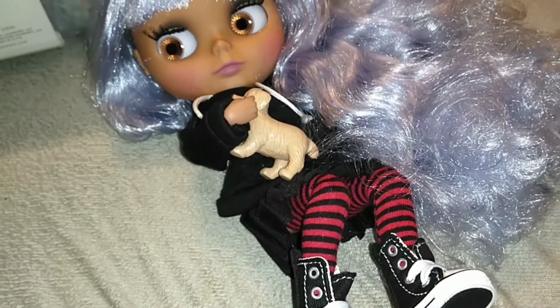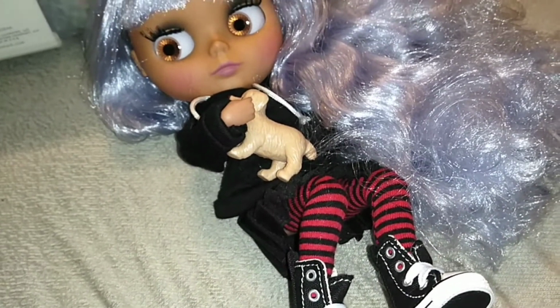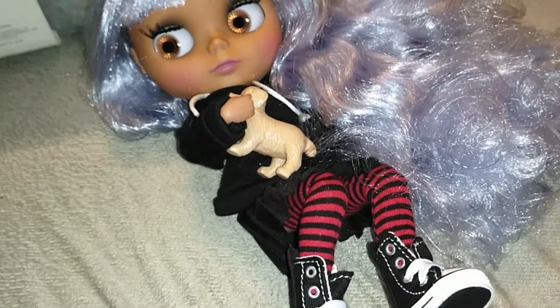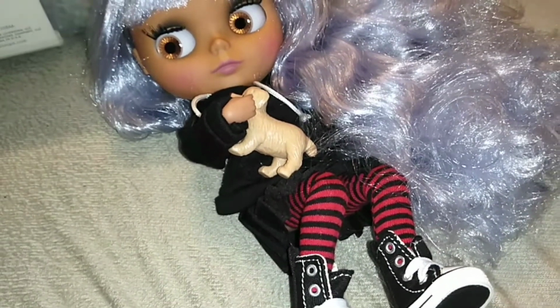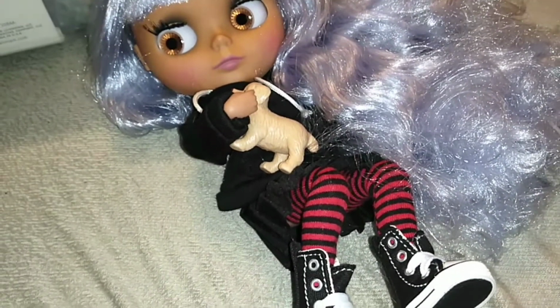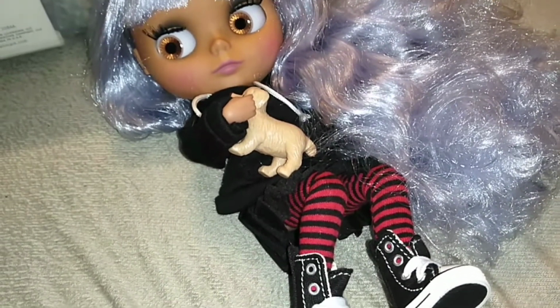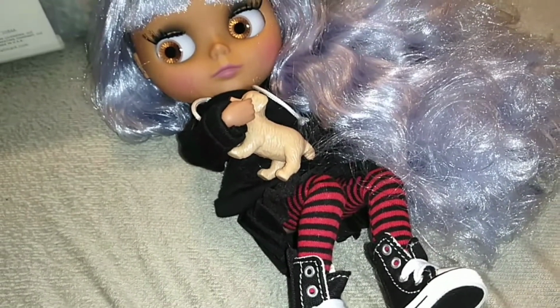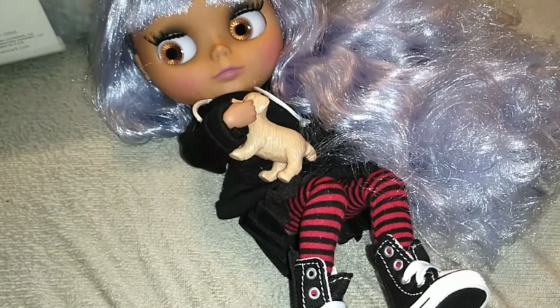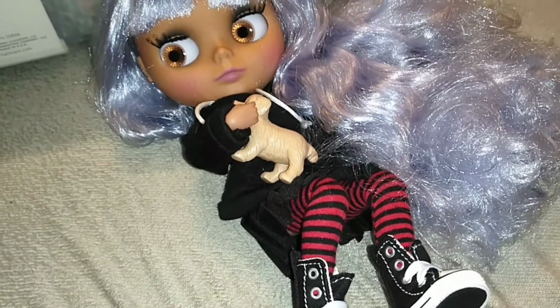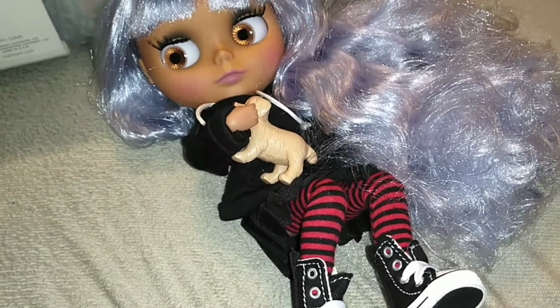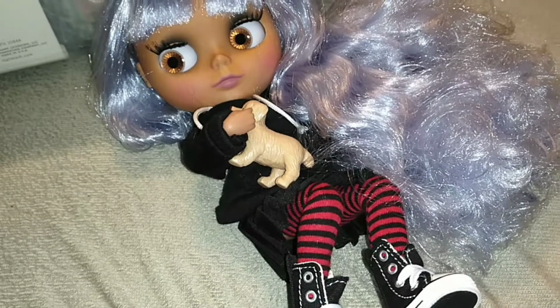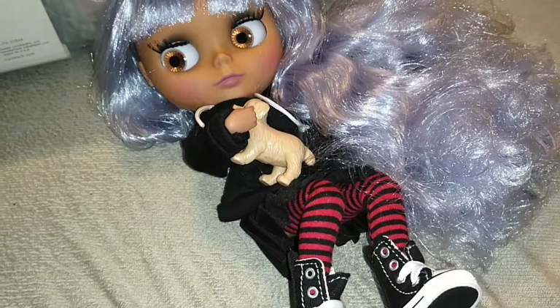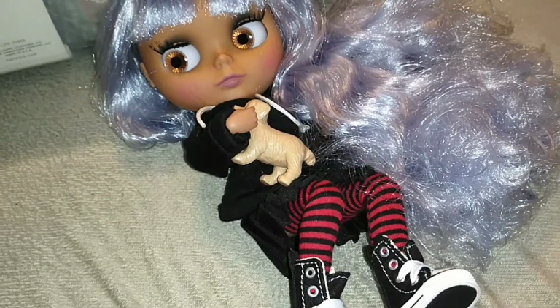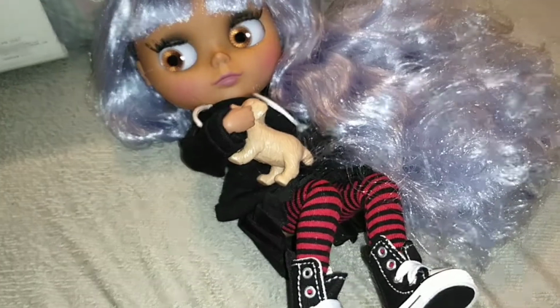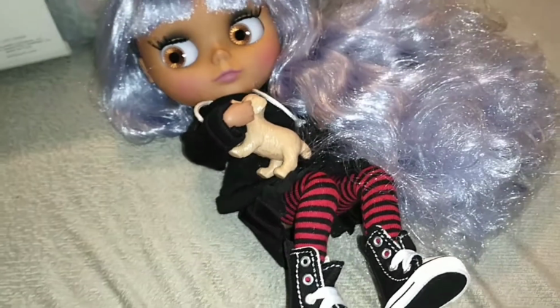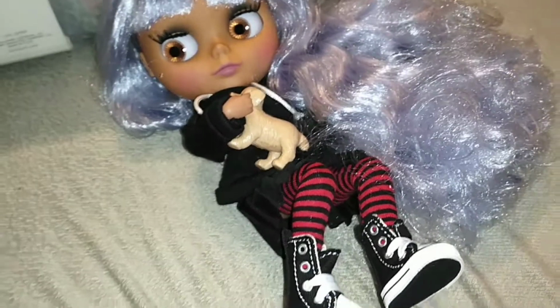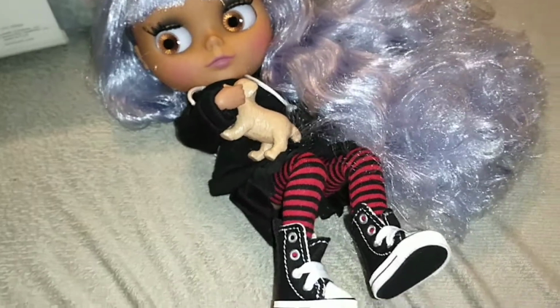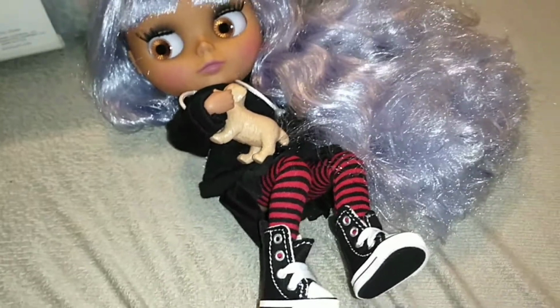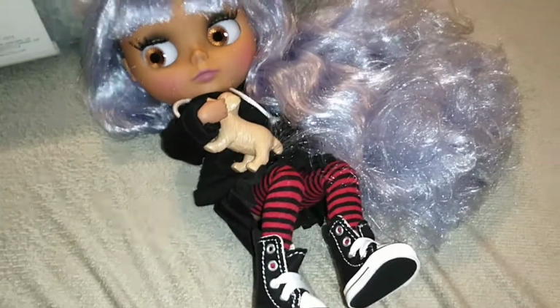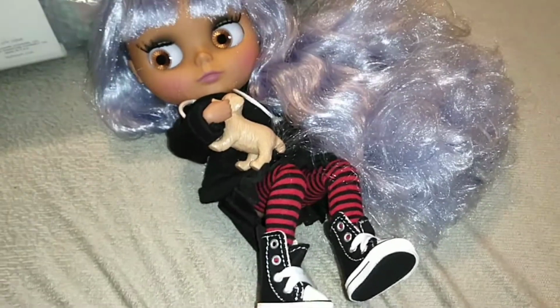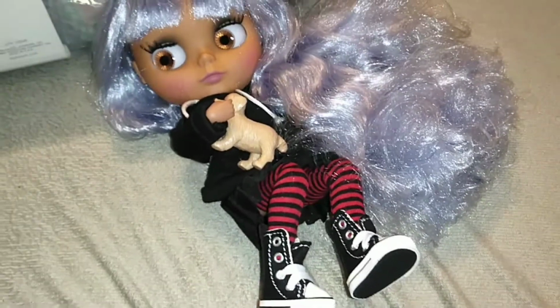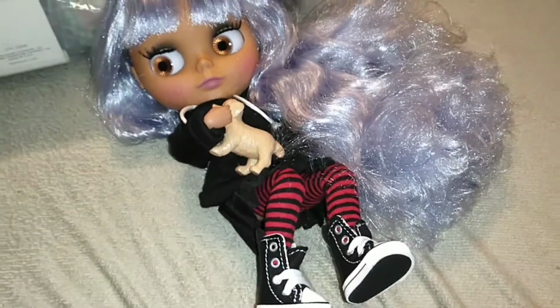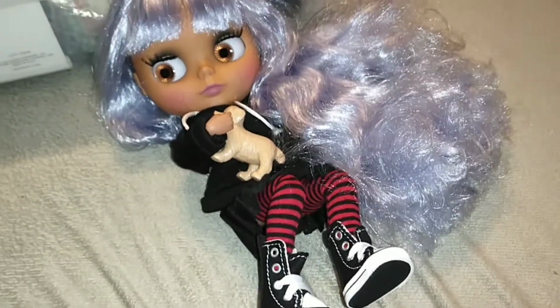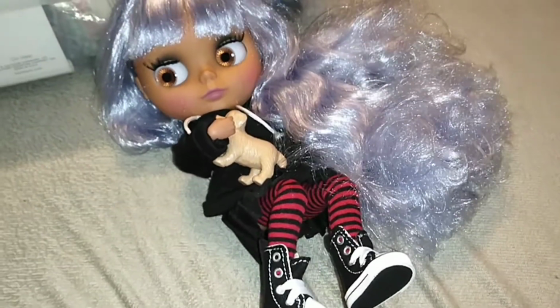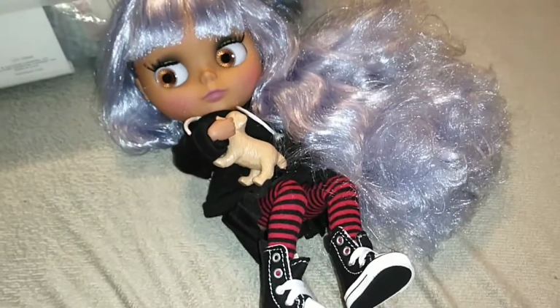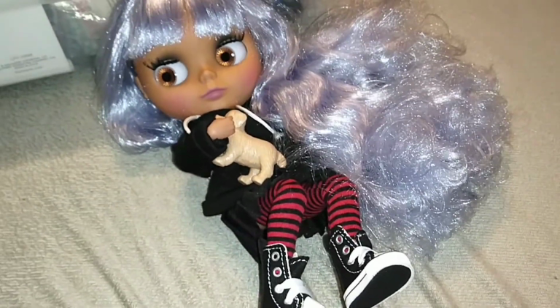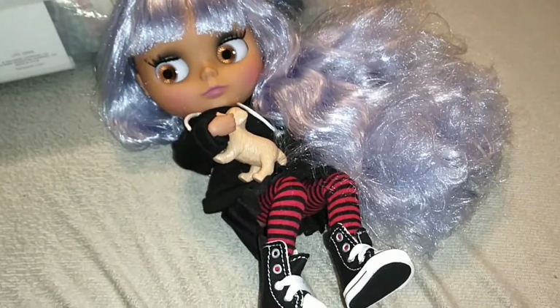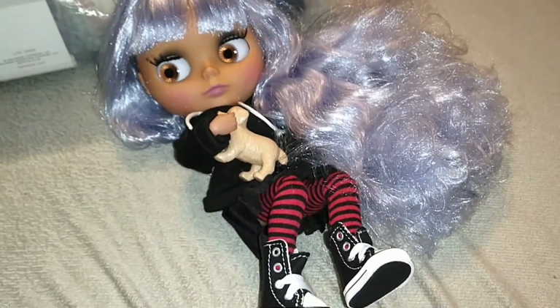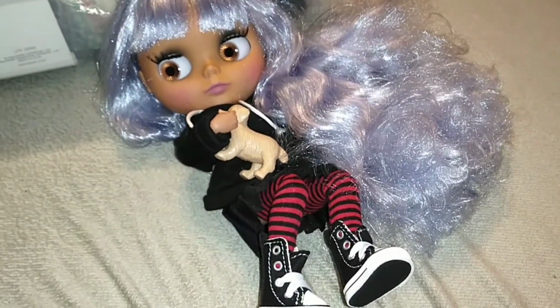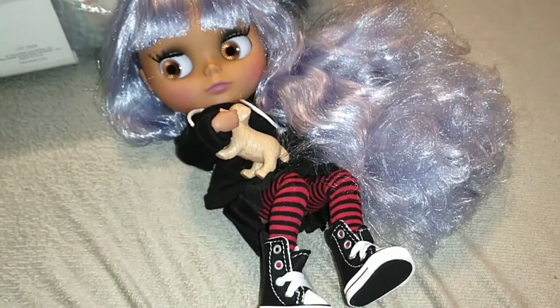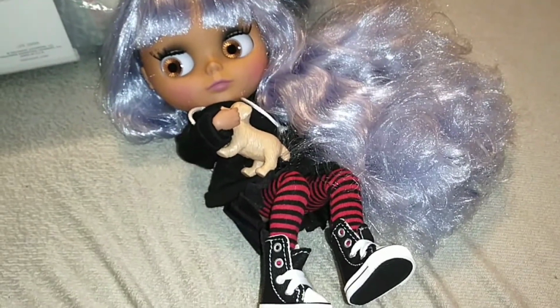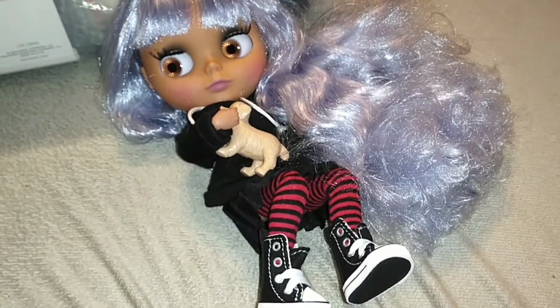But yeah, that is Jupiter. We will see you in the next video when I dress up one of the other girls. Bye guys.